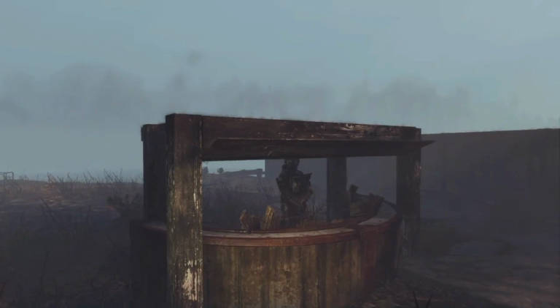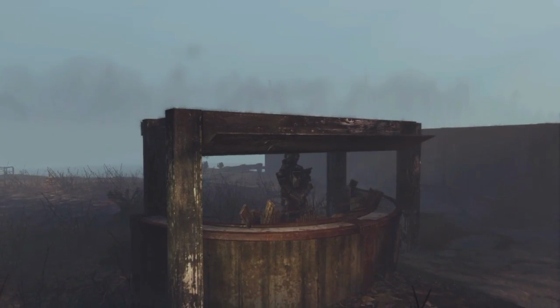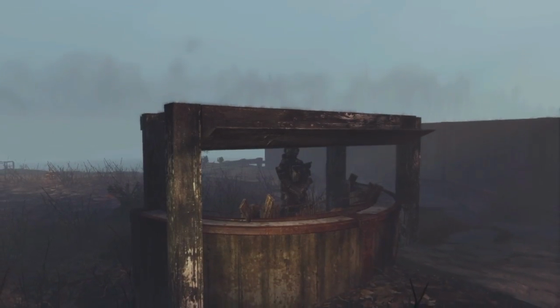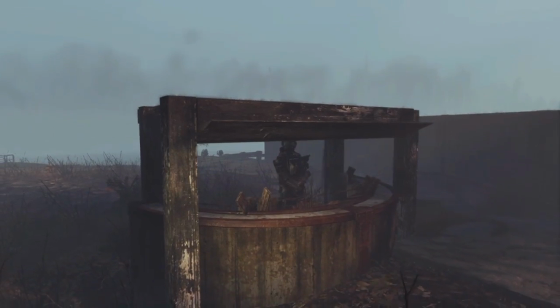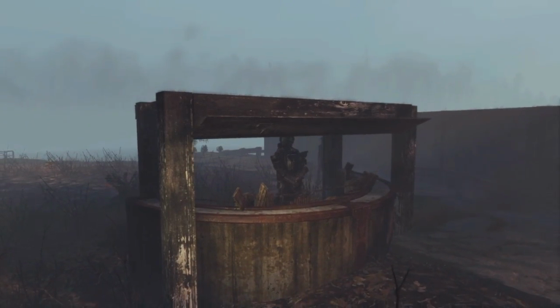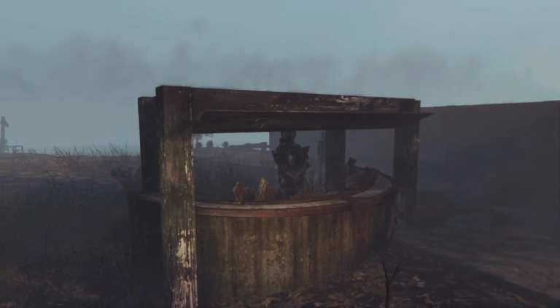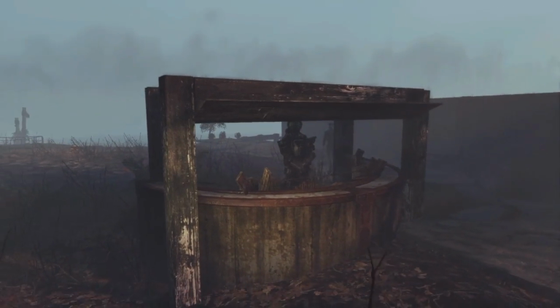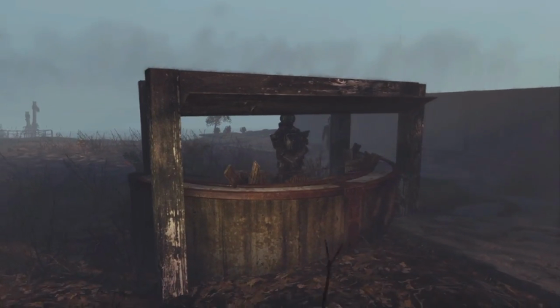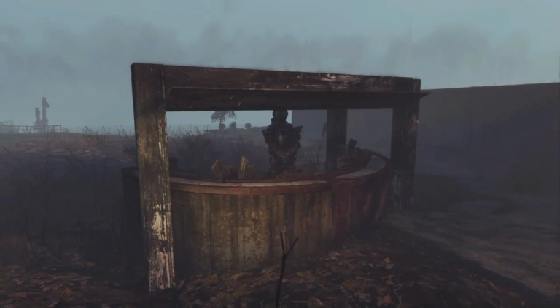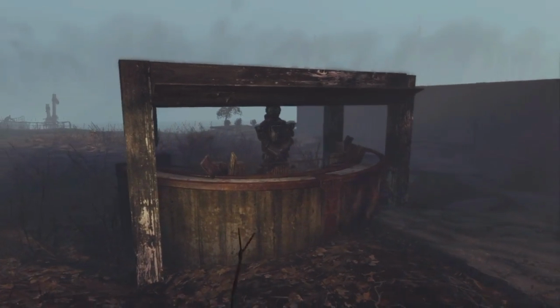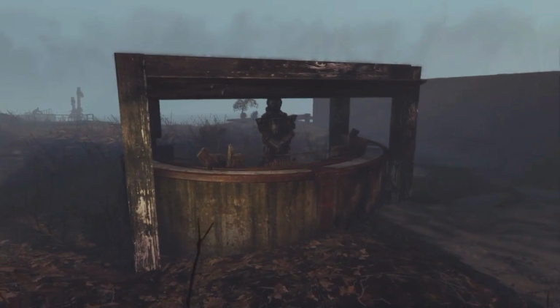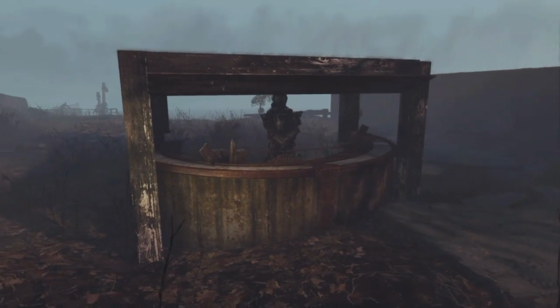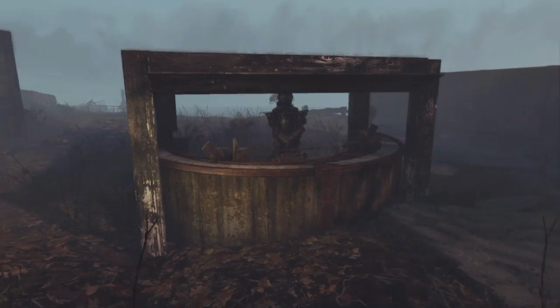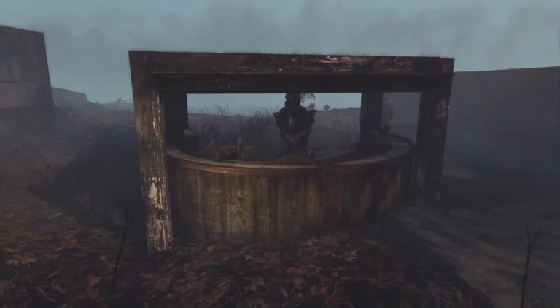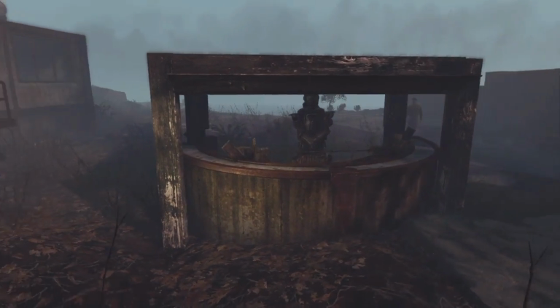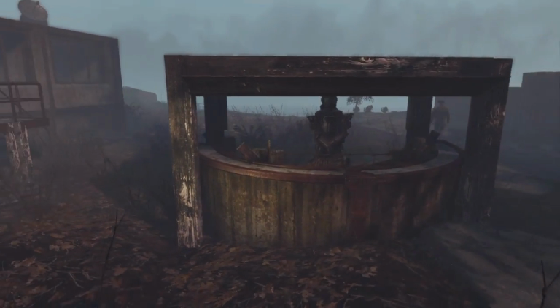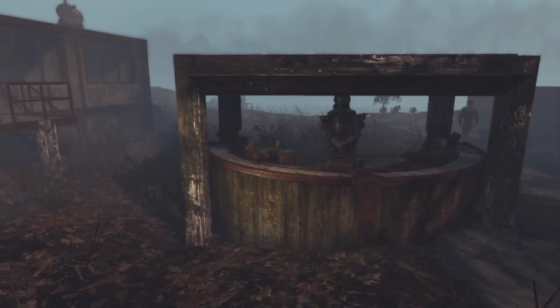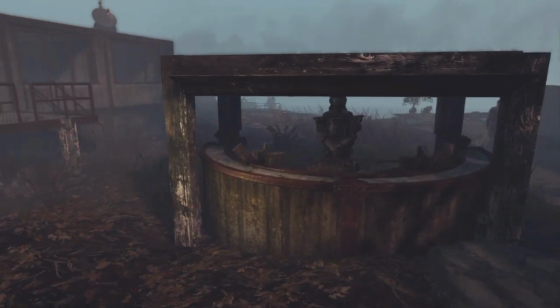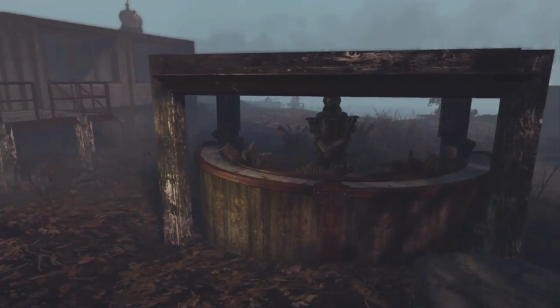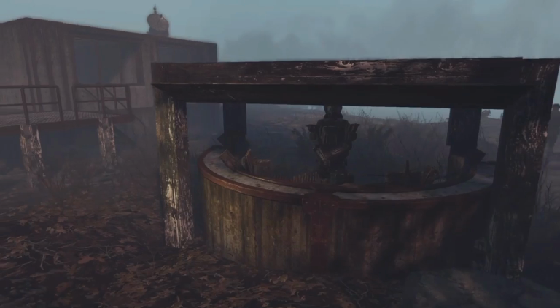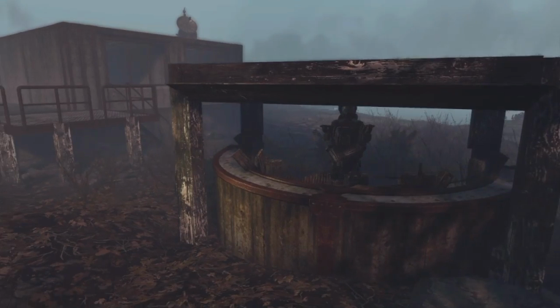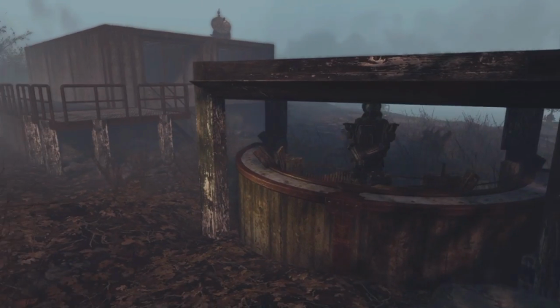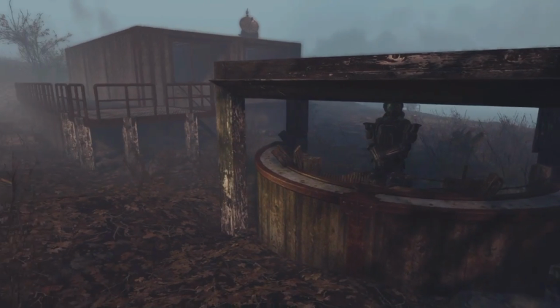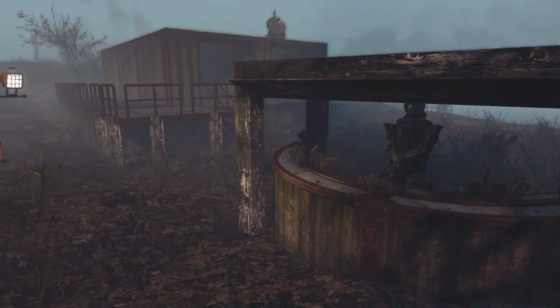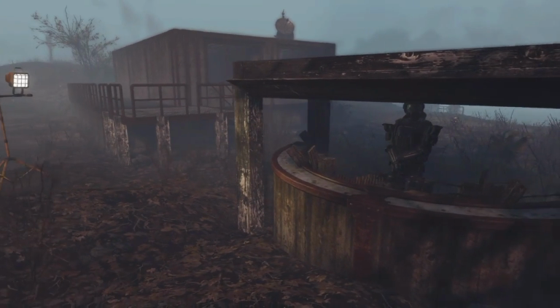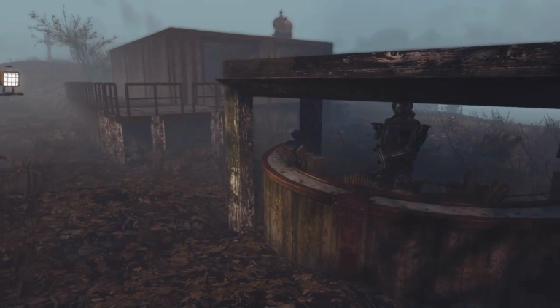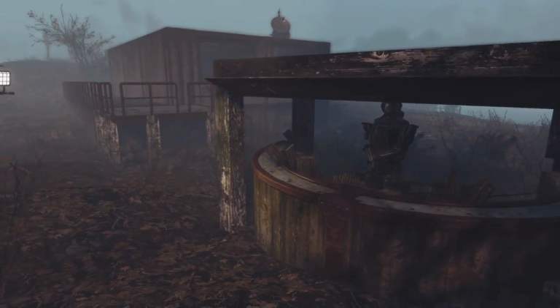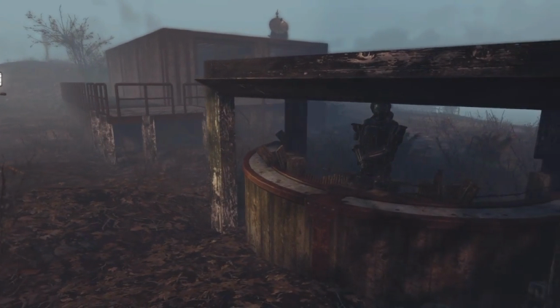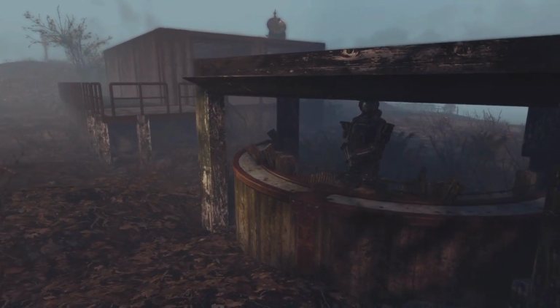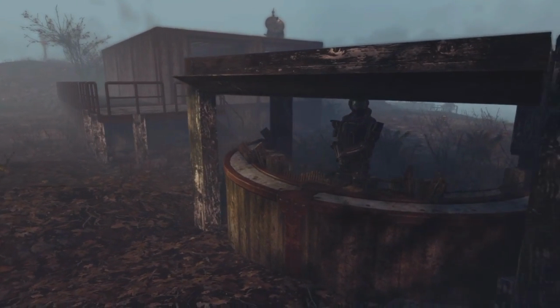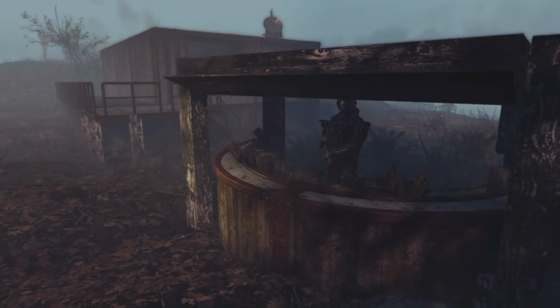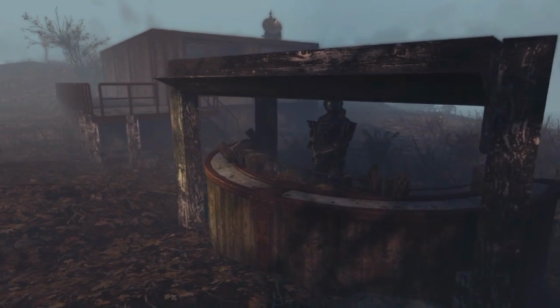Welcome back to RTC, ladies and gentlemen. It's your host Craig, and today I'm going to be showing off the concrete guard bunker with a roof.